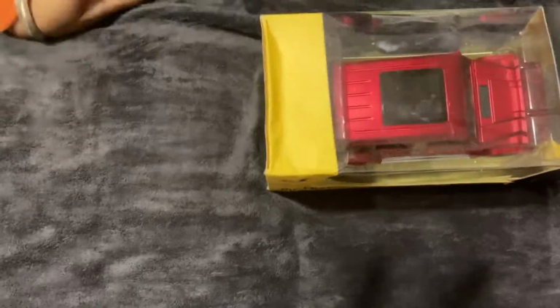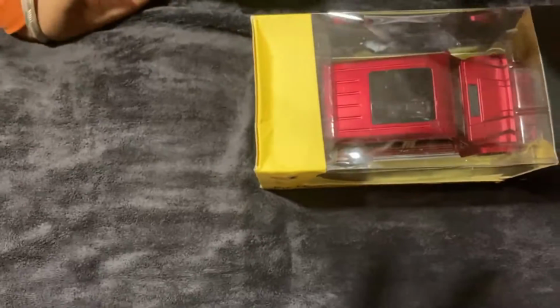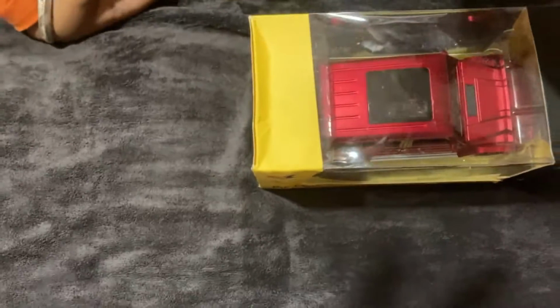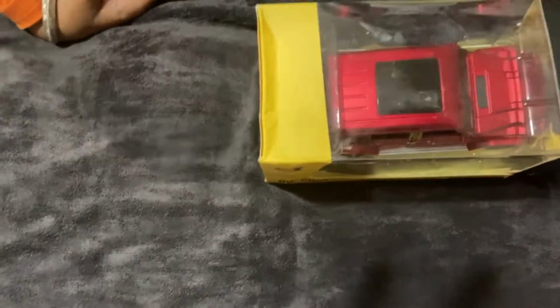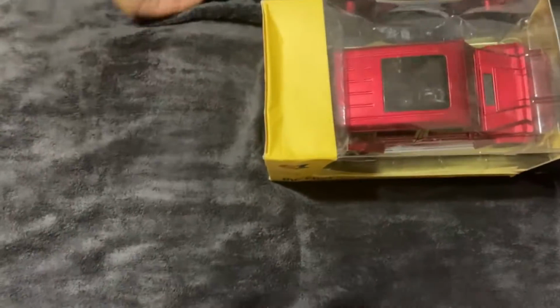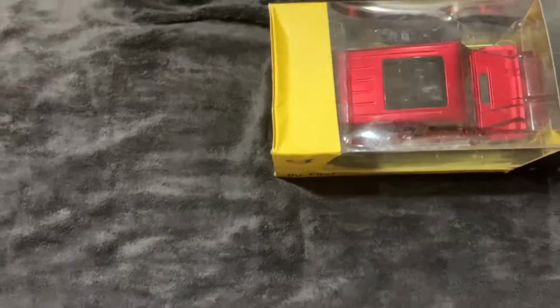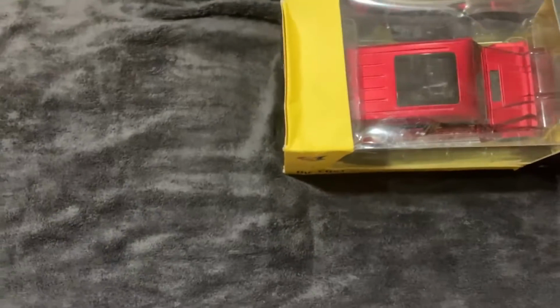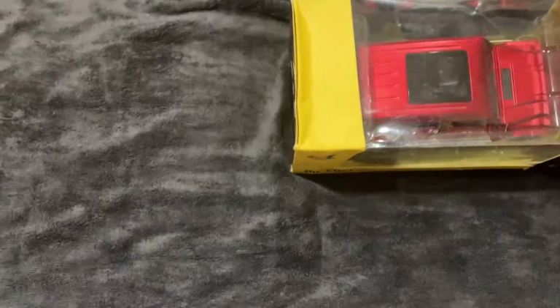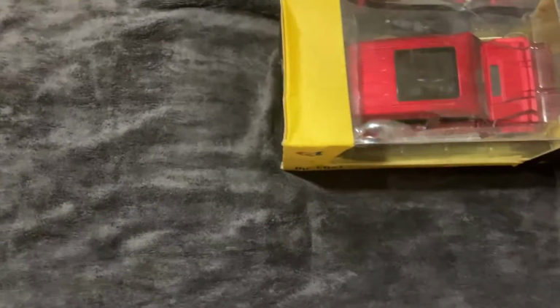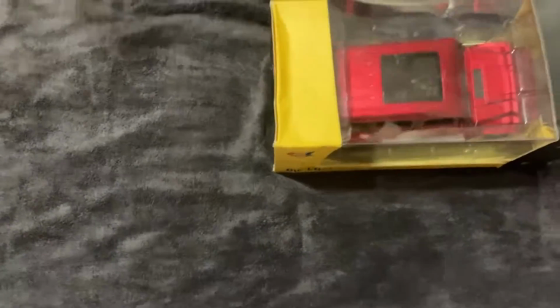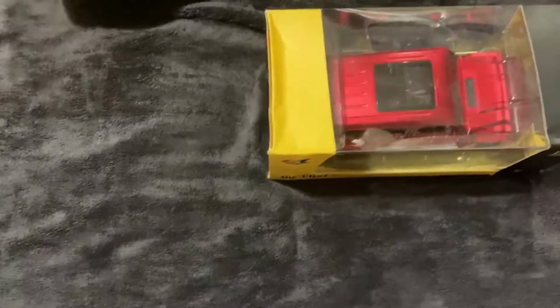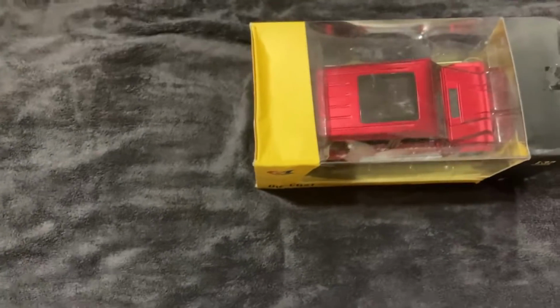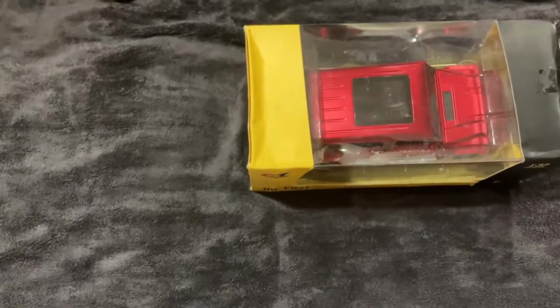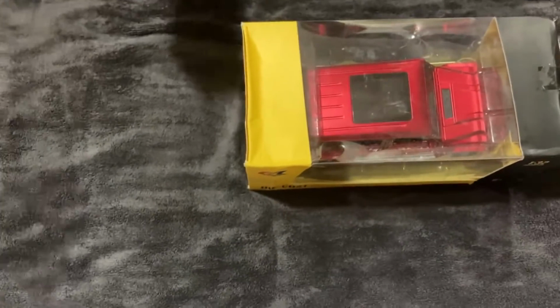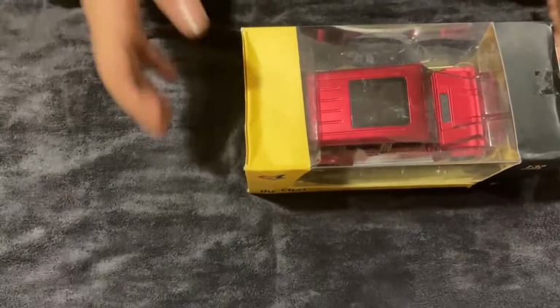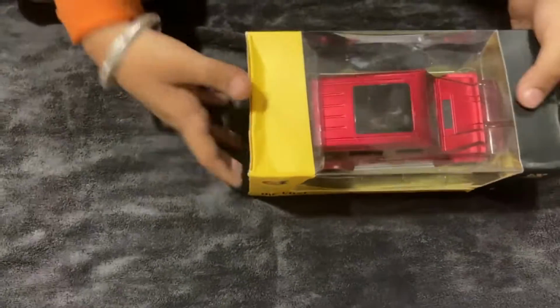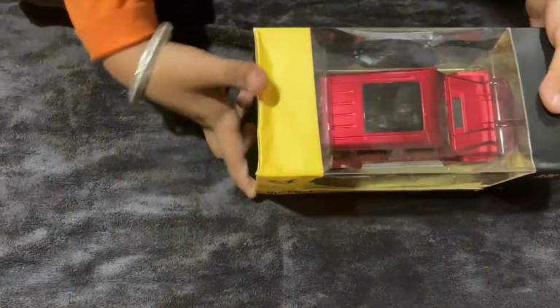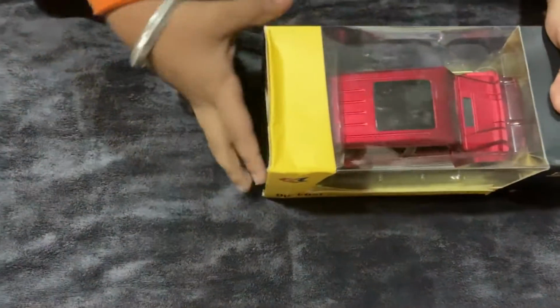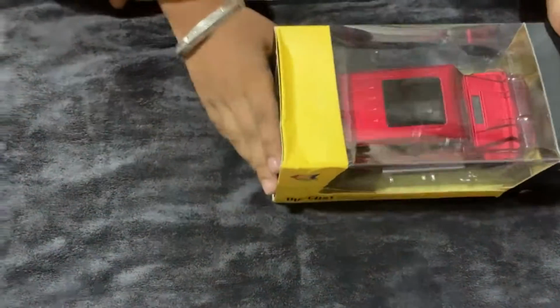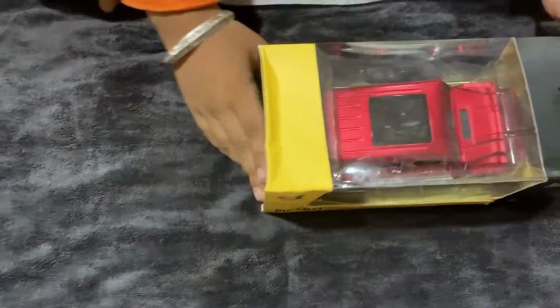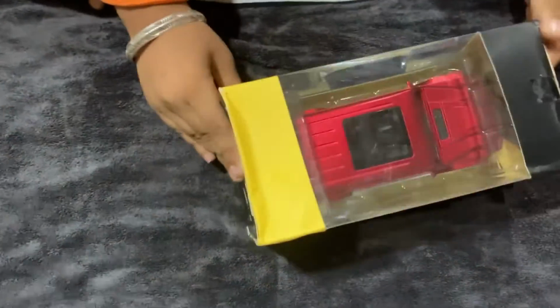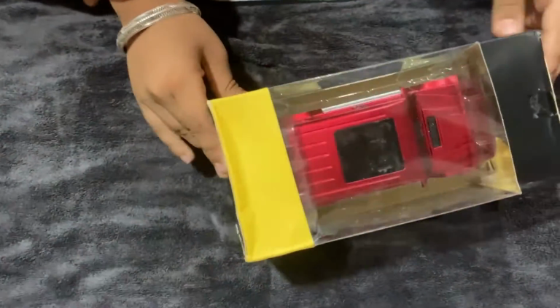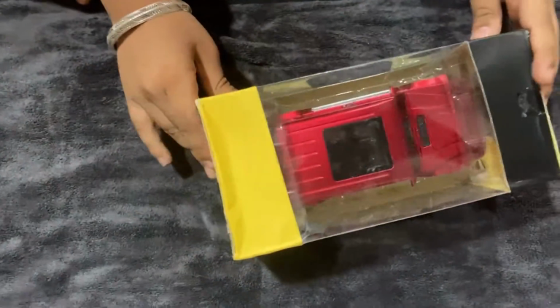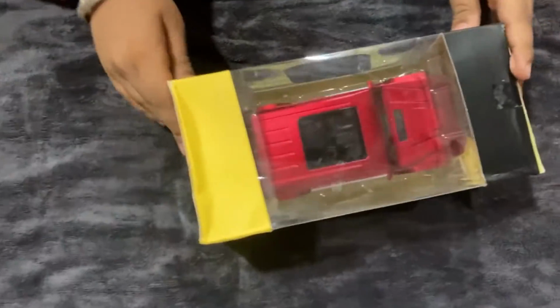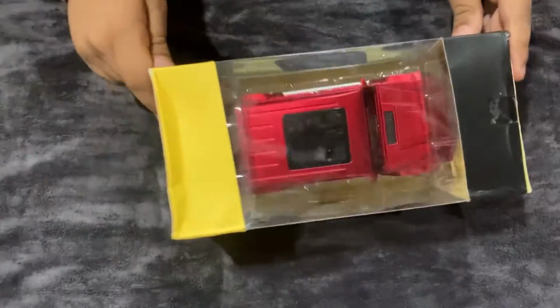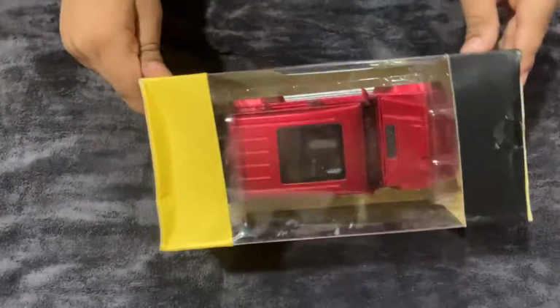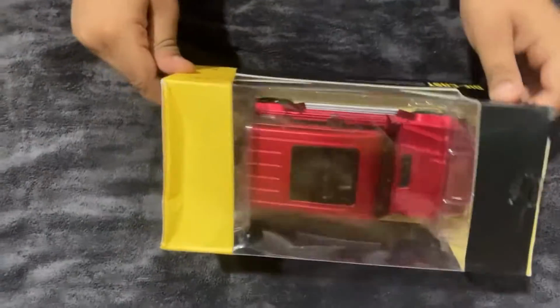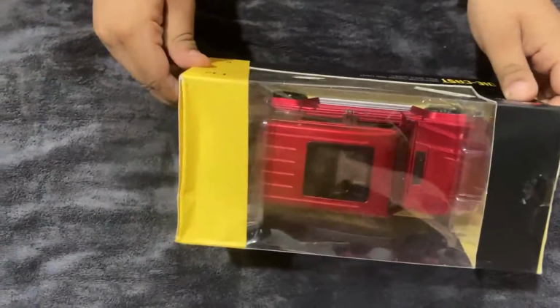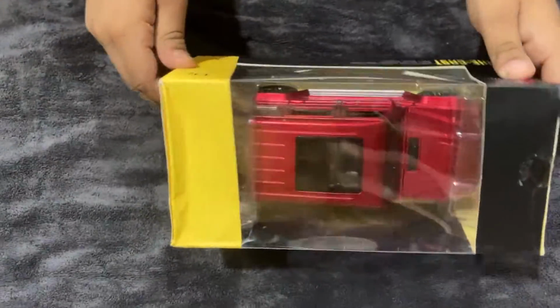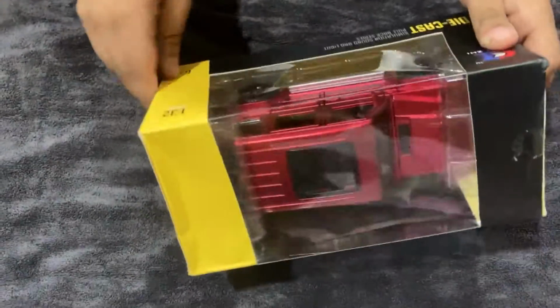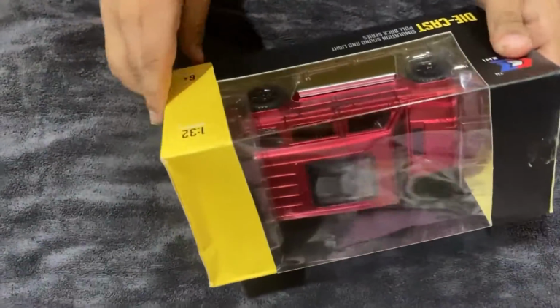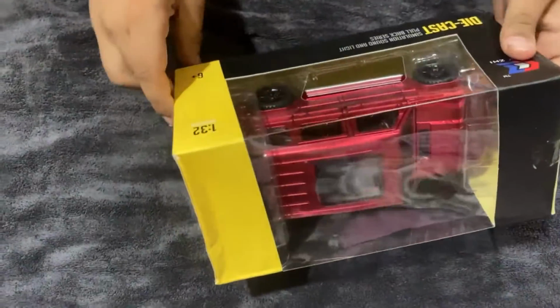Hello everyone, my name is Patricia and today we will be unboxing a car.